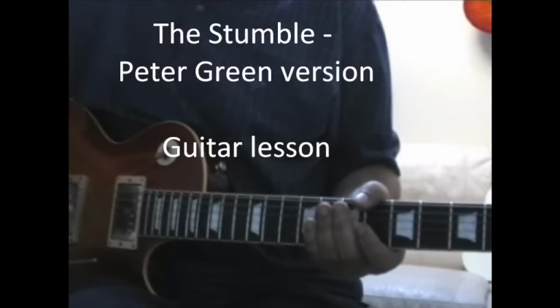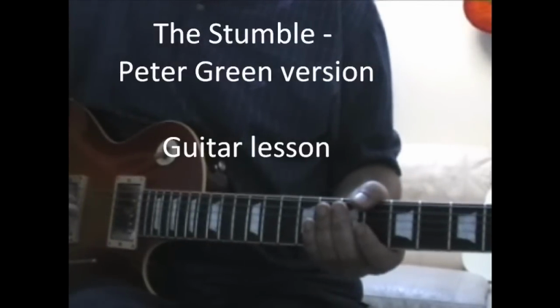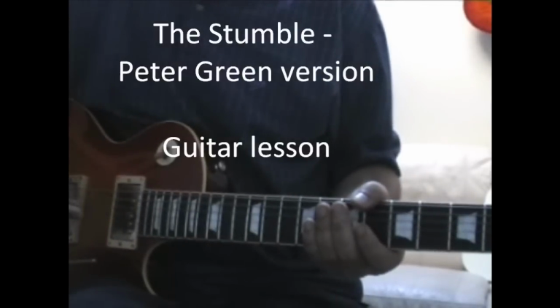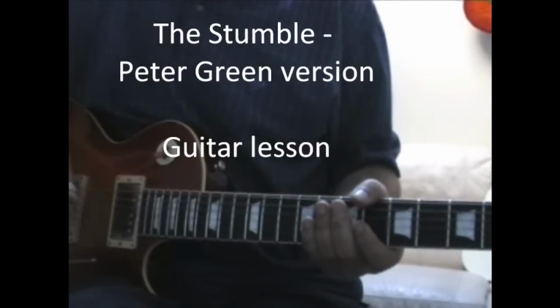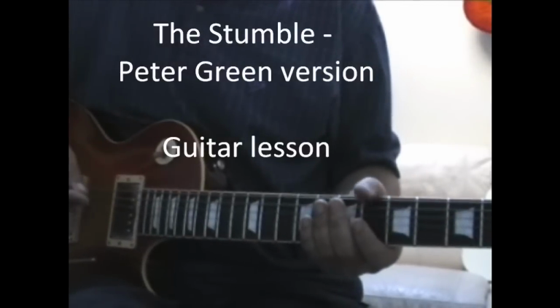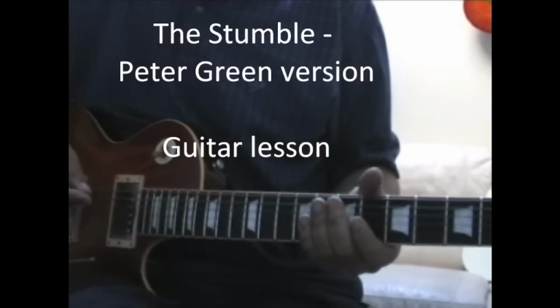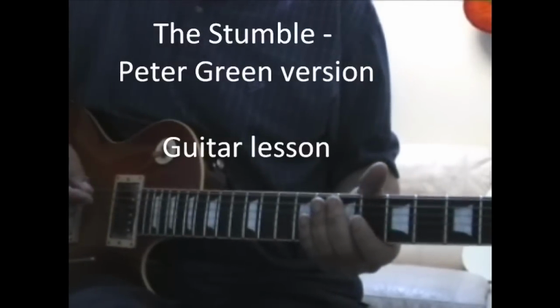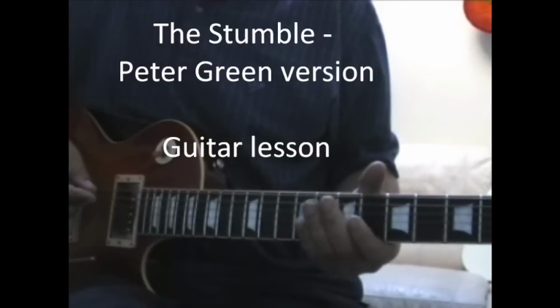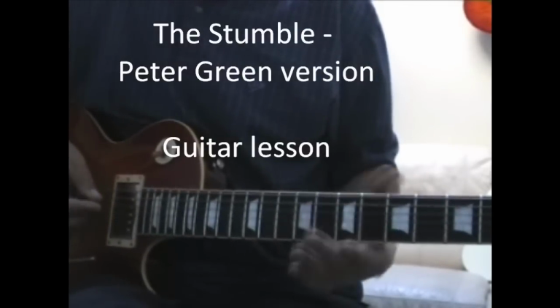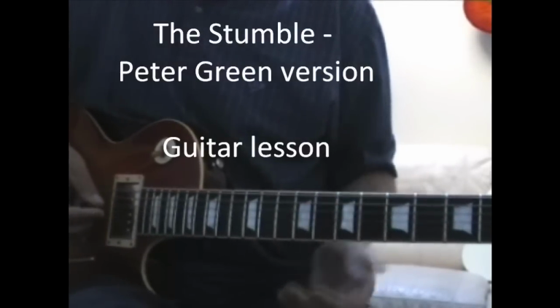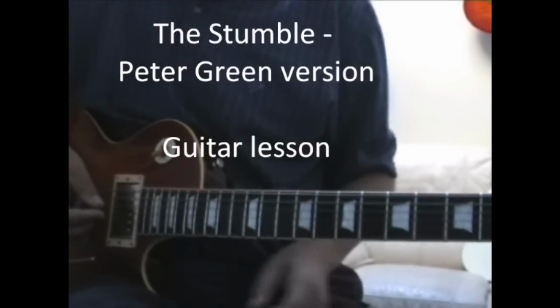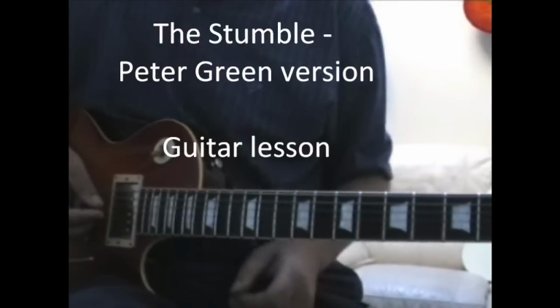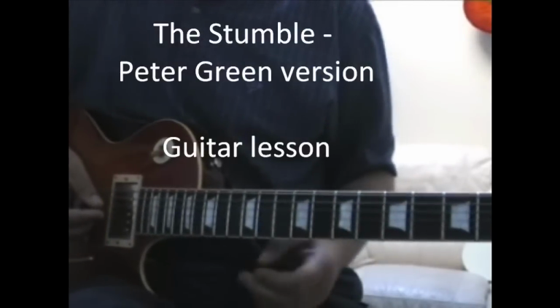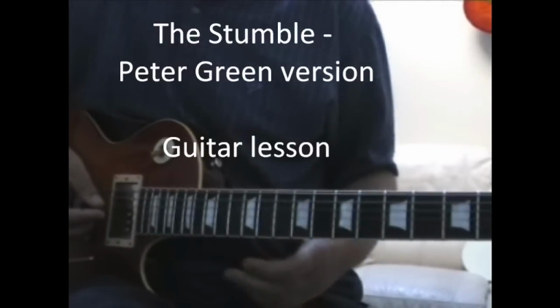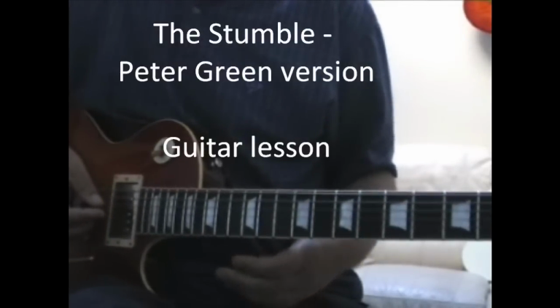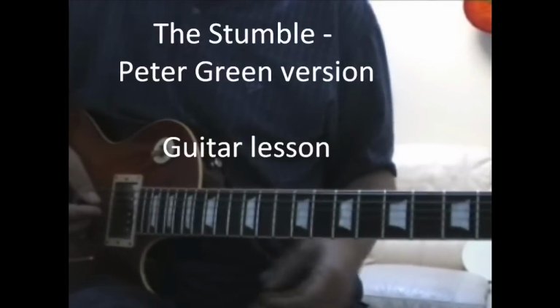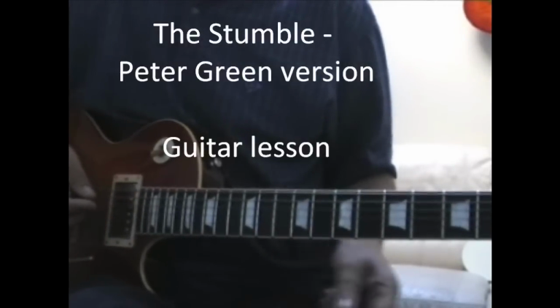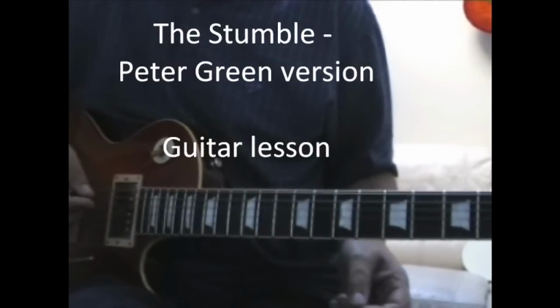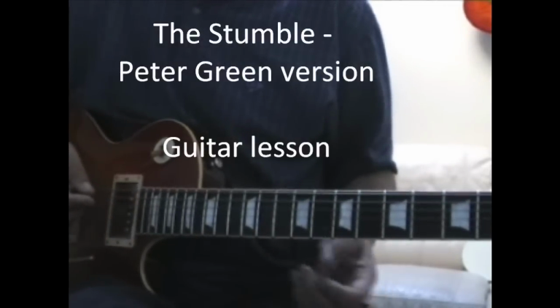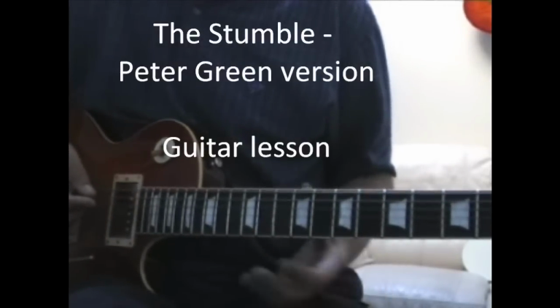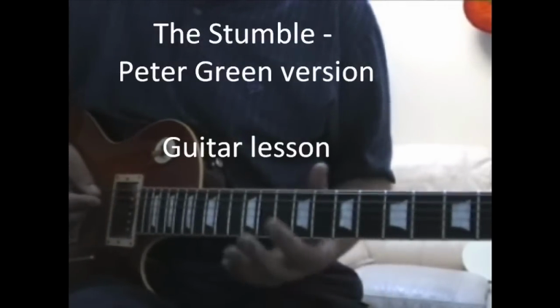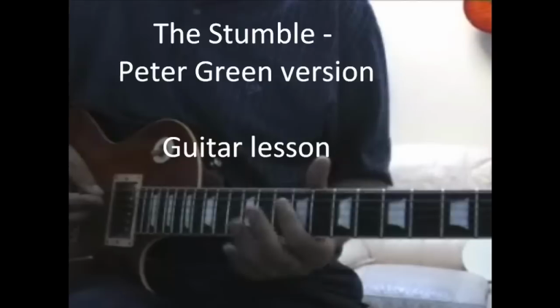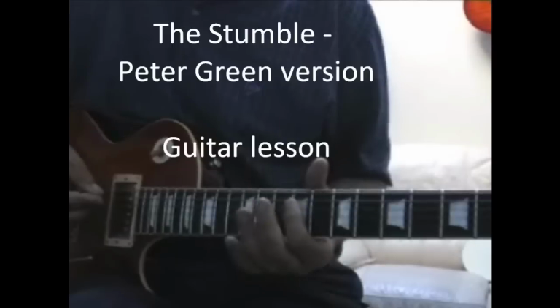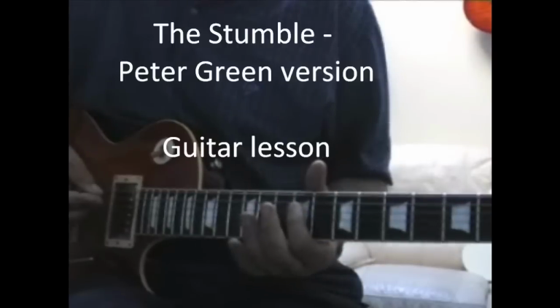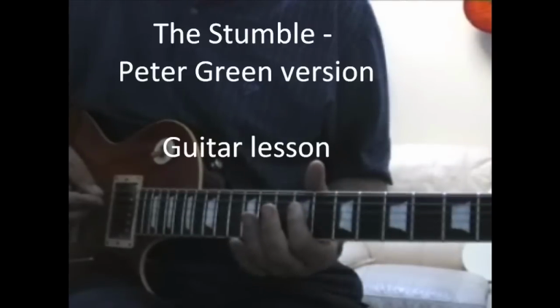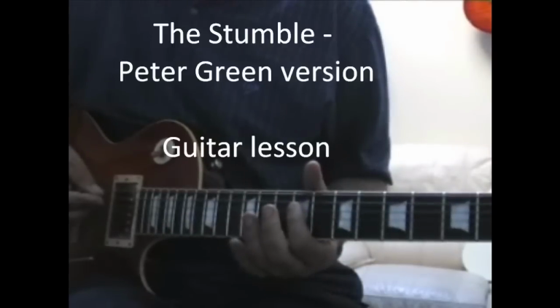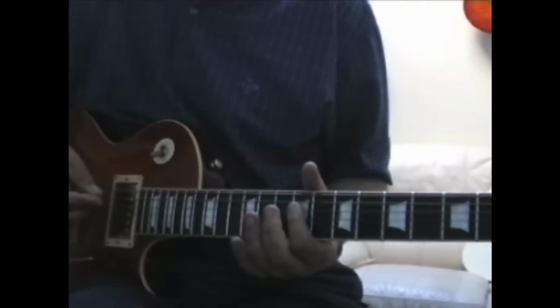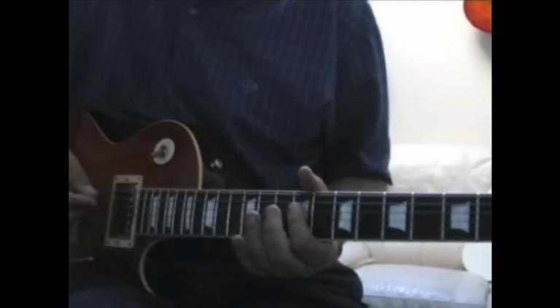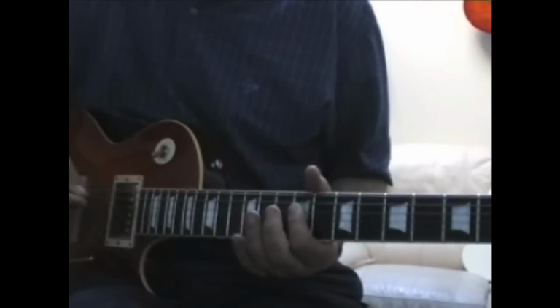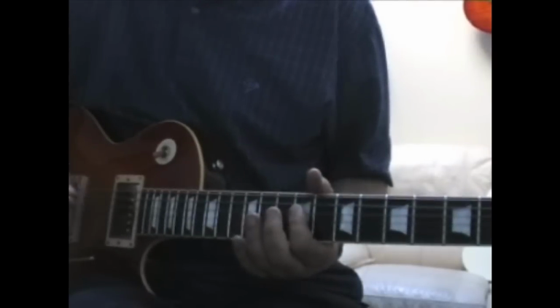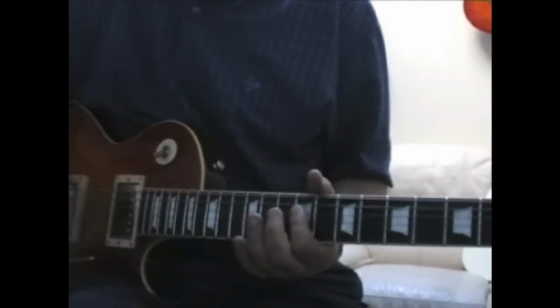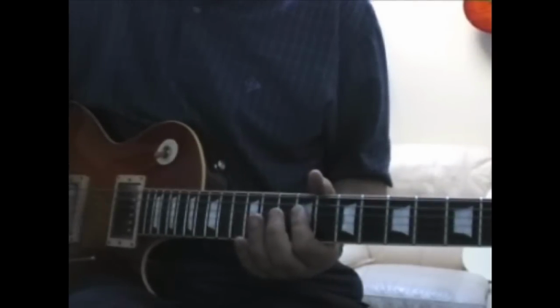This is a quick lesson in how to play The Stumble by Peter Green, as played in John Mill's Blues Breakers.